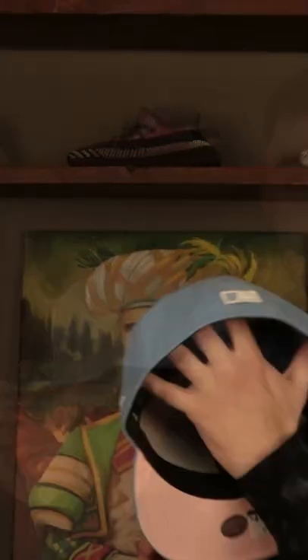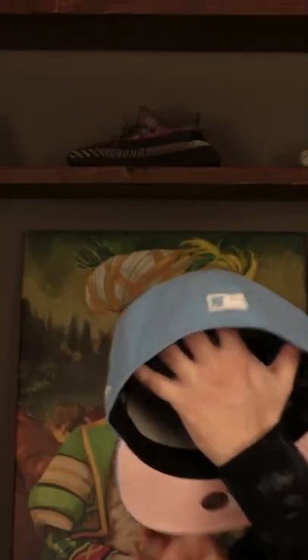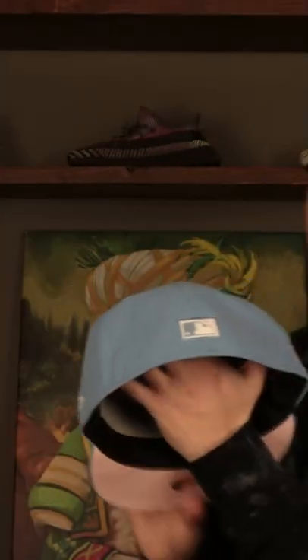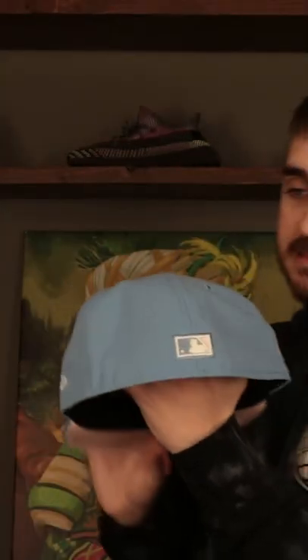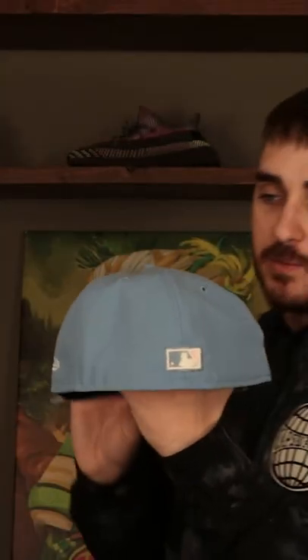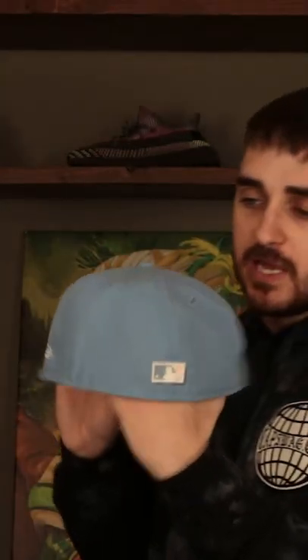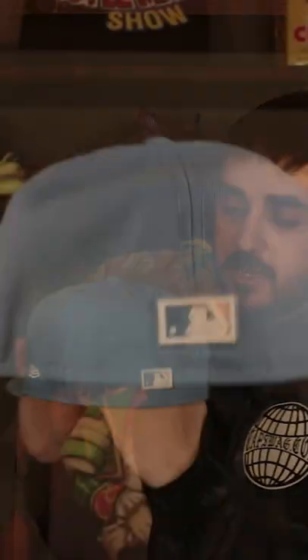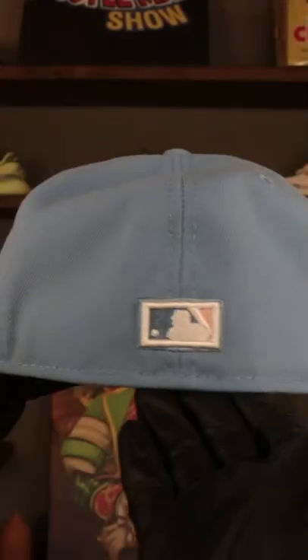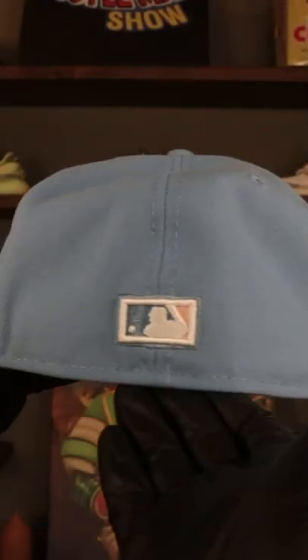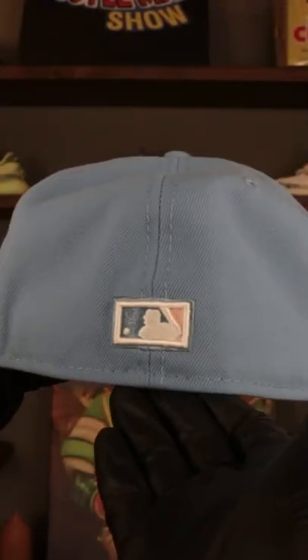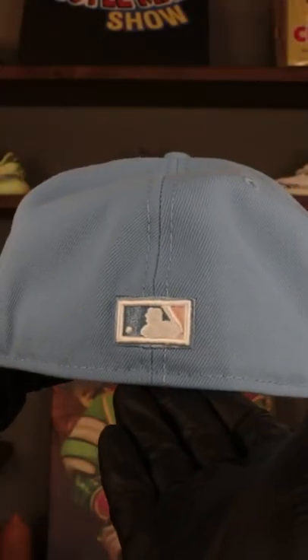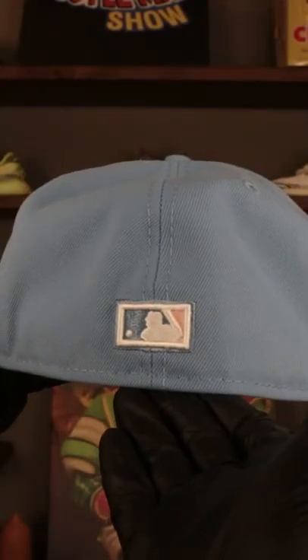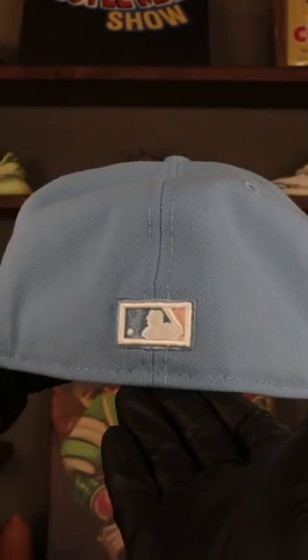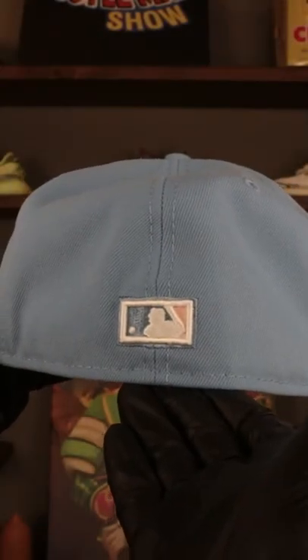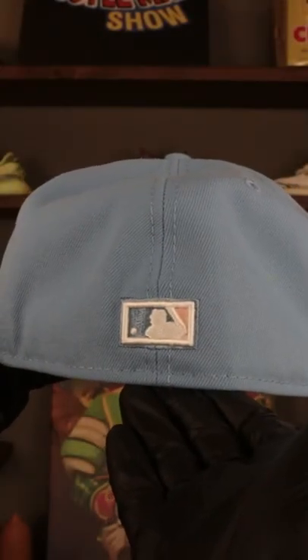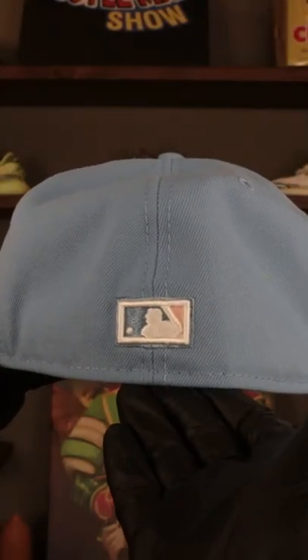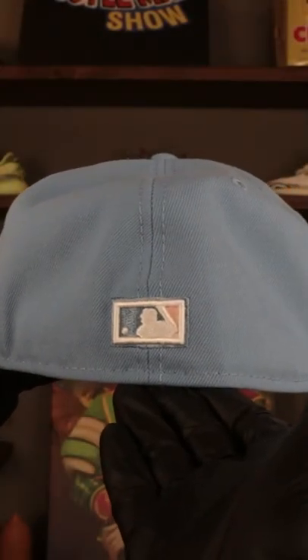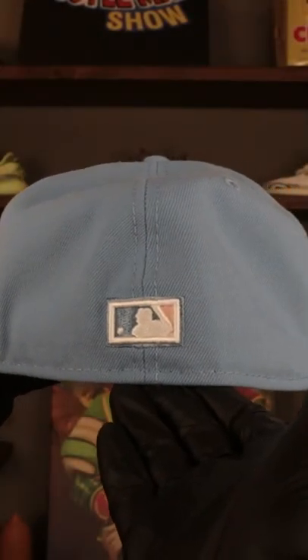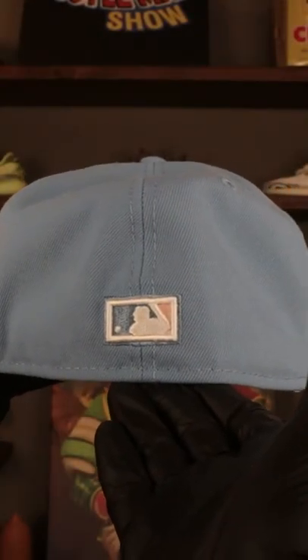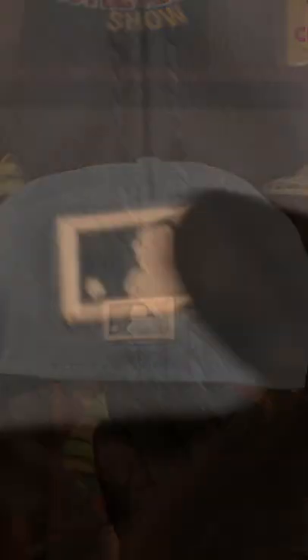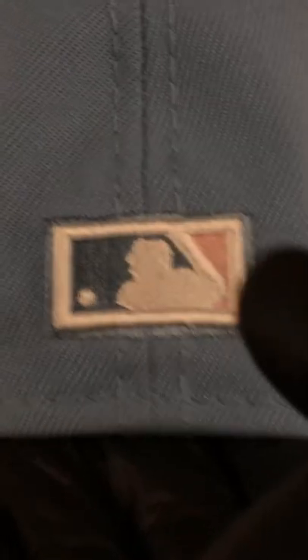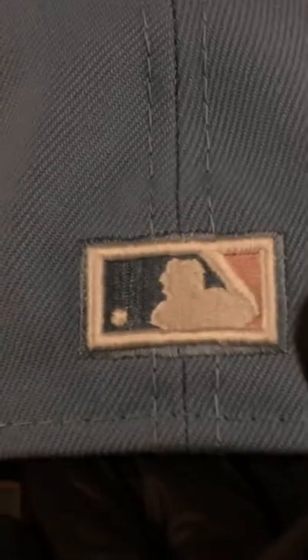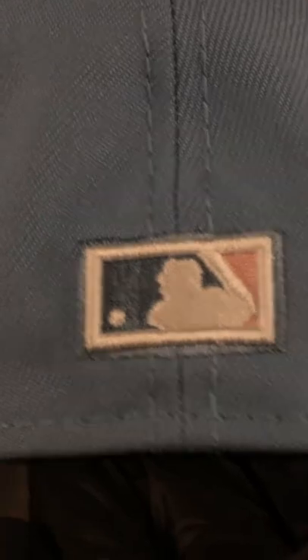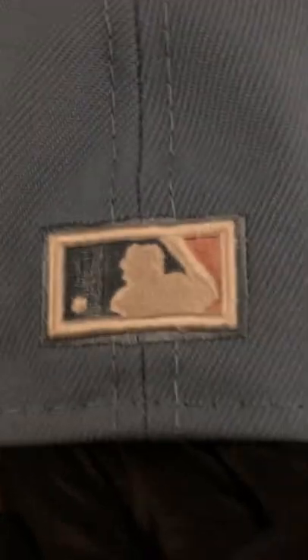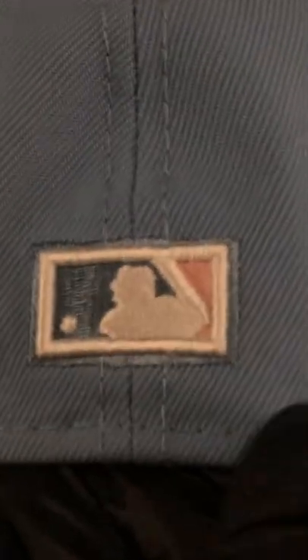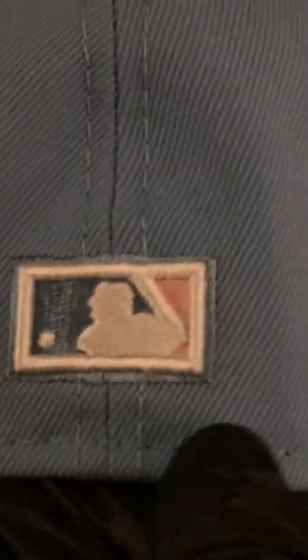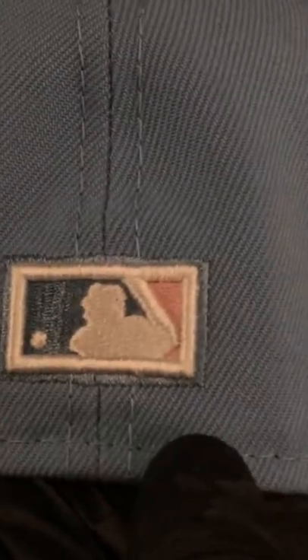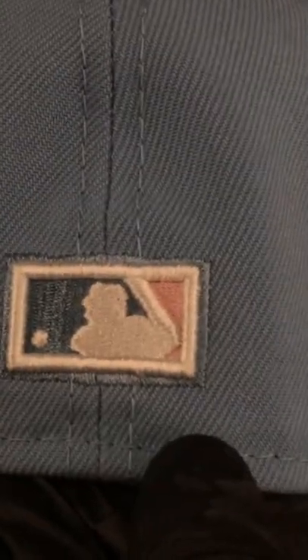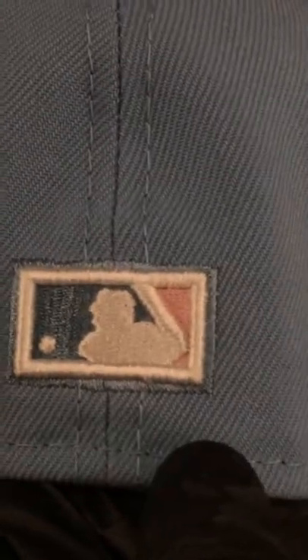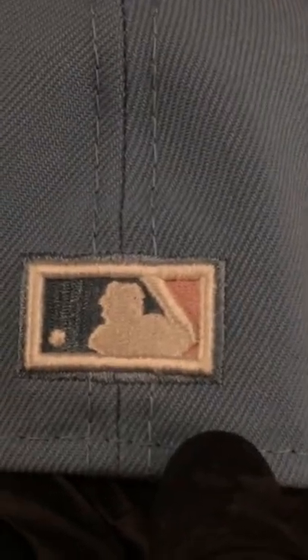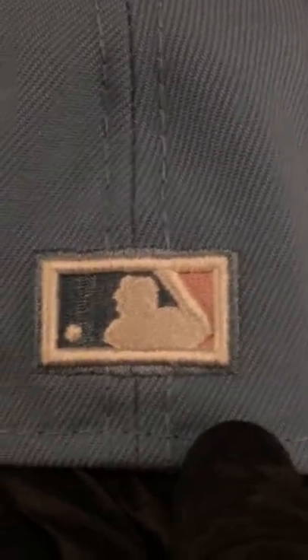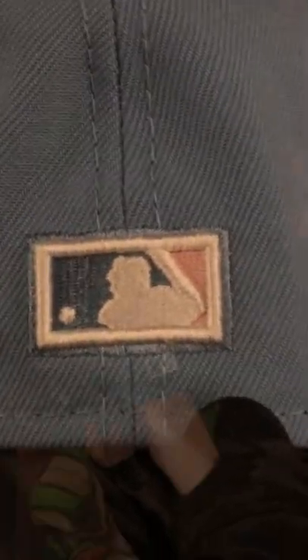On the back there, we got that Cooperstown Batterman logo featuring three colors: the light blue, the white, and the pink.